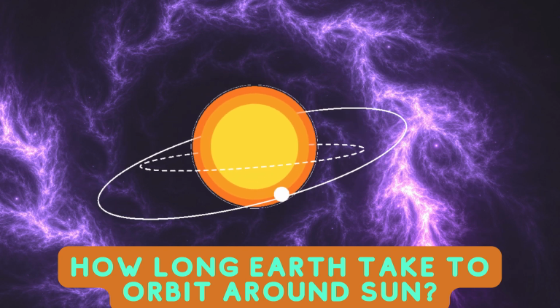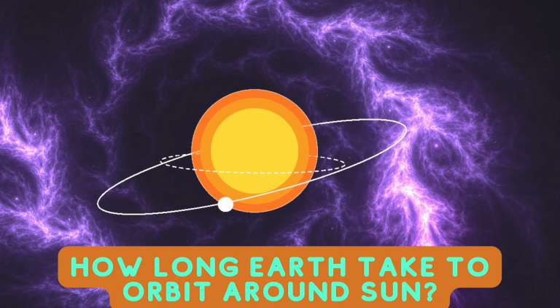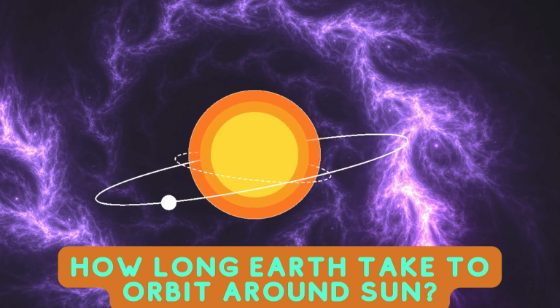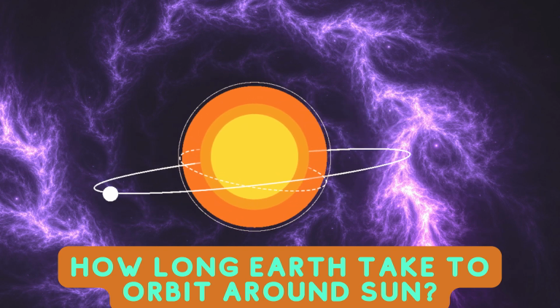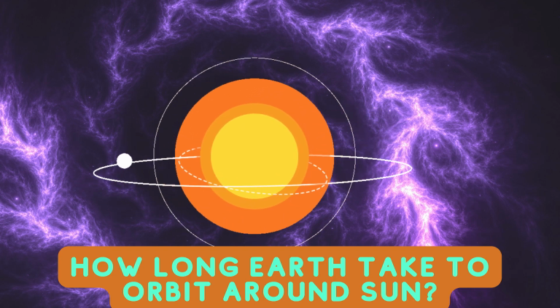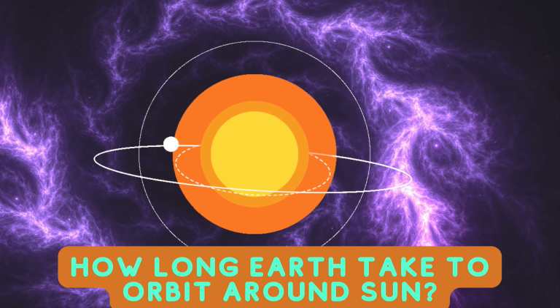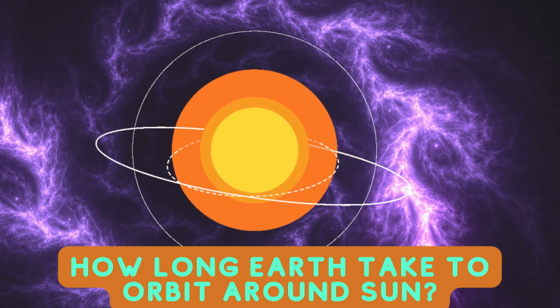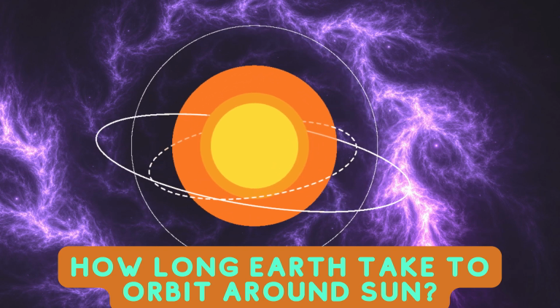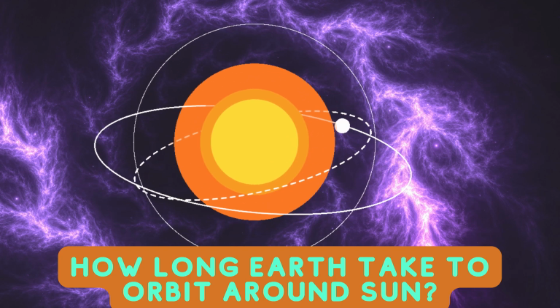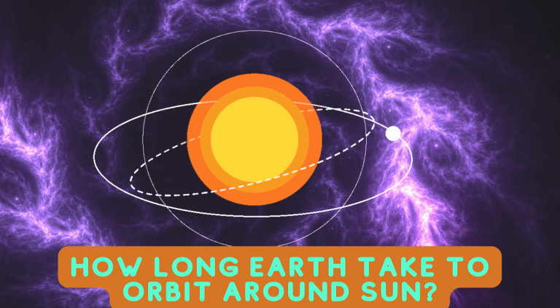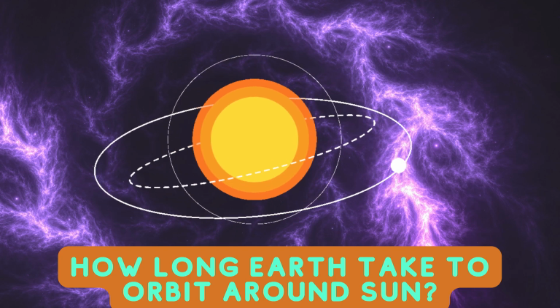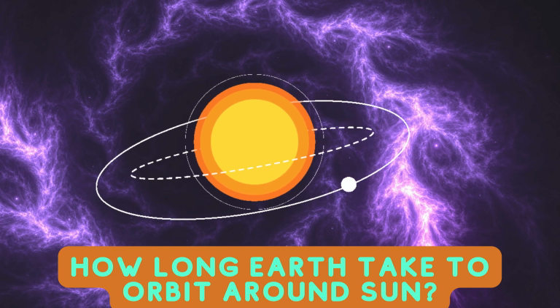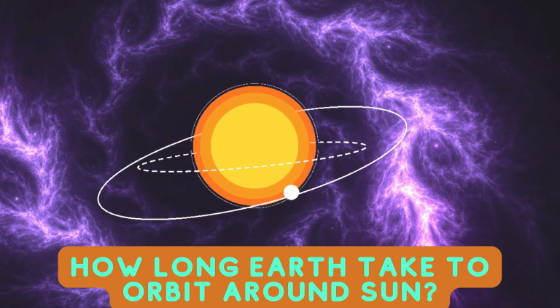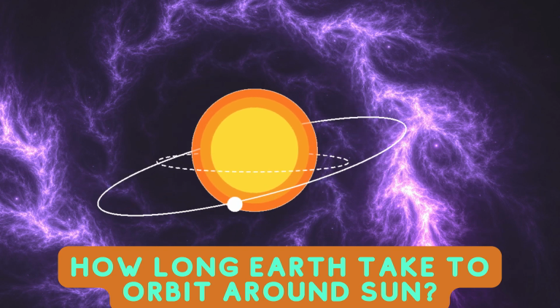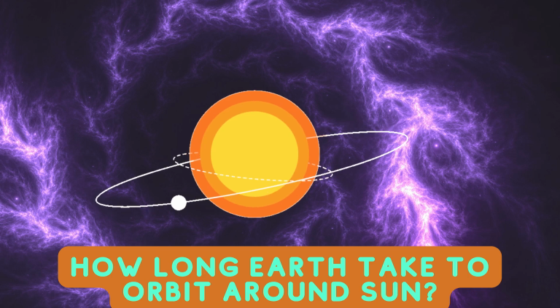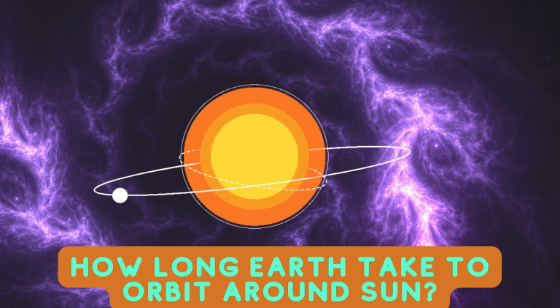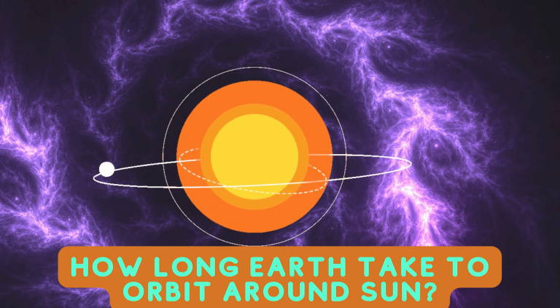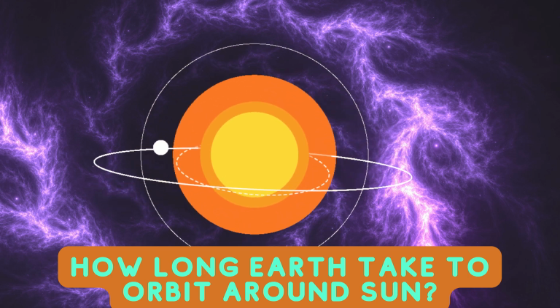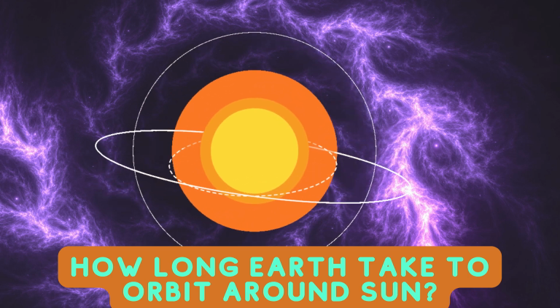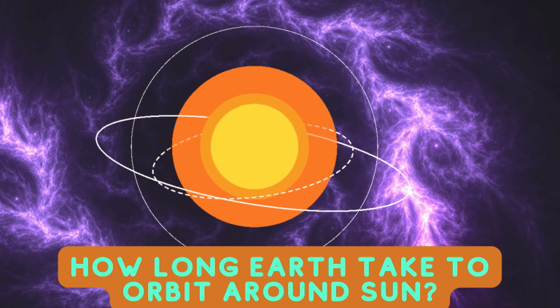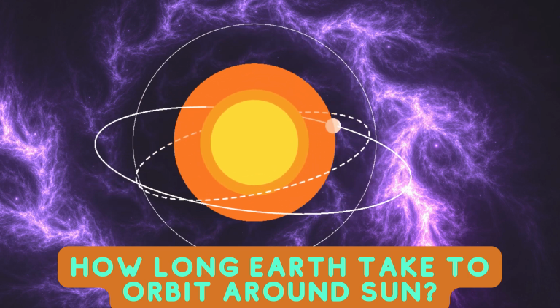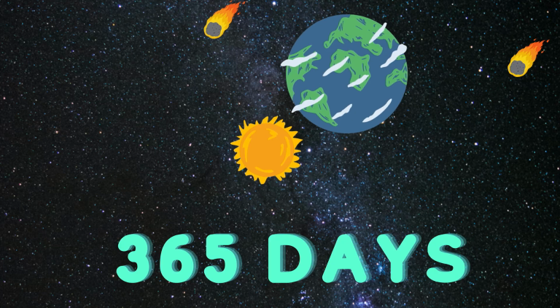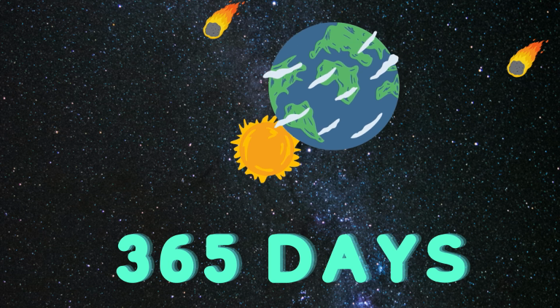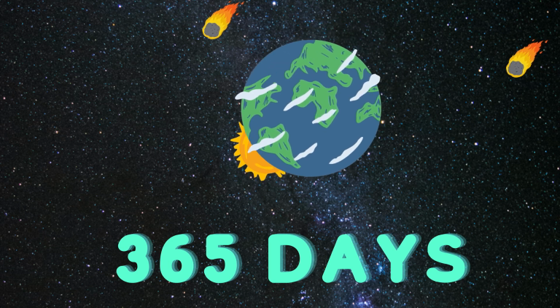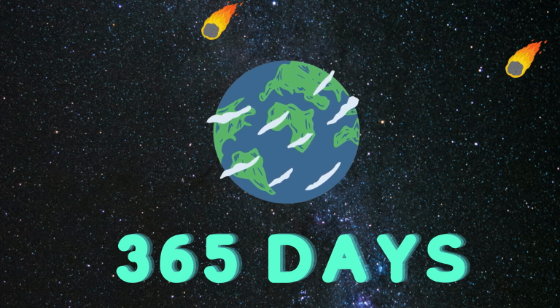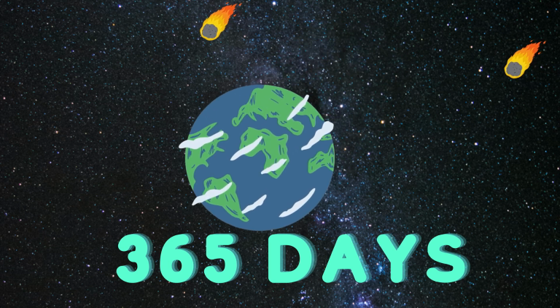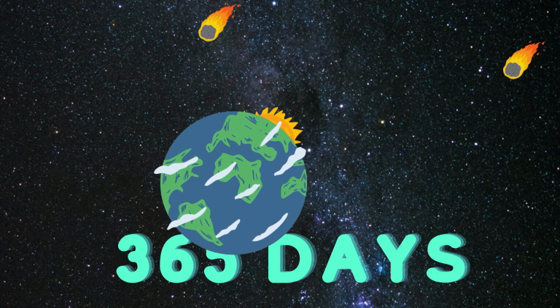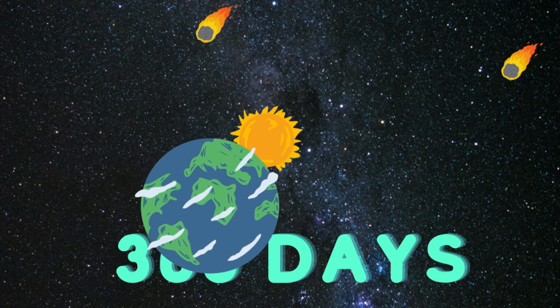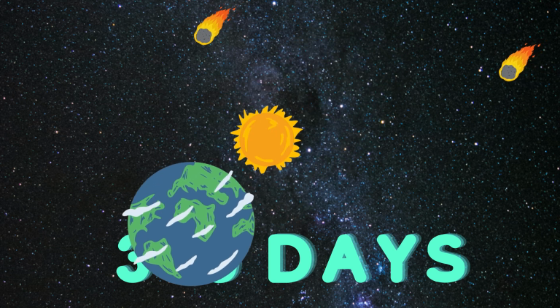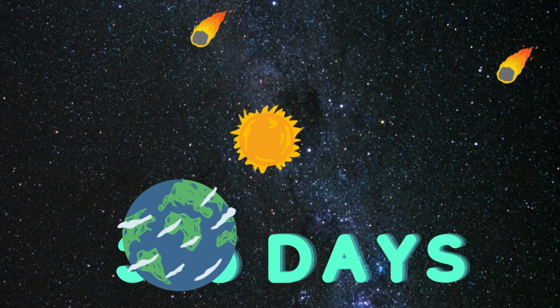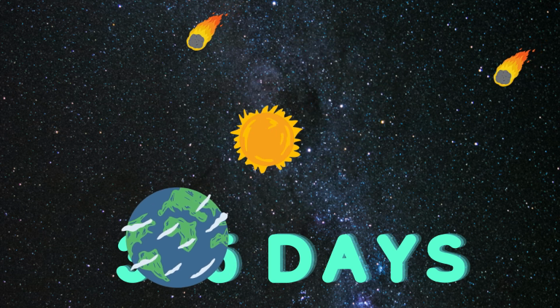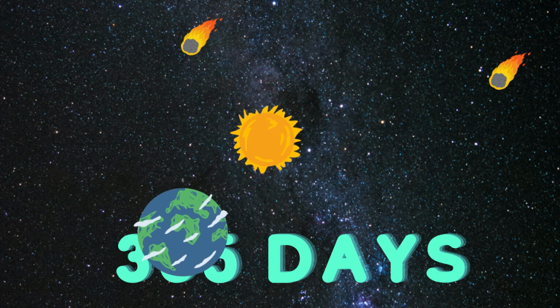How long does Earth take to orbit around the Sun? Three hundred and sixty-five days.